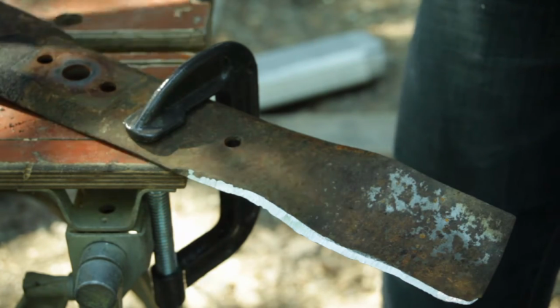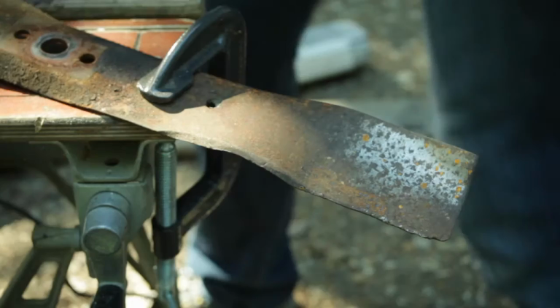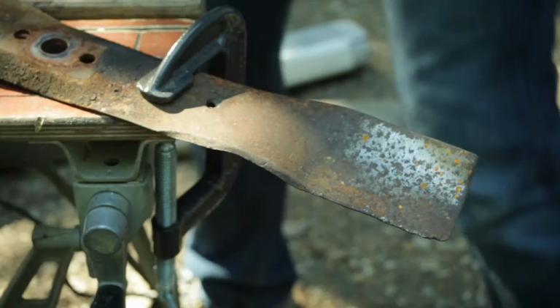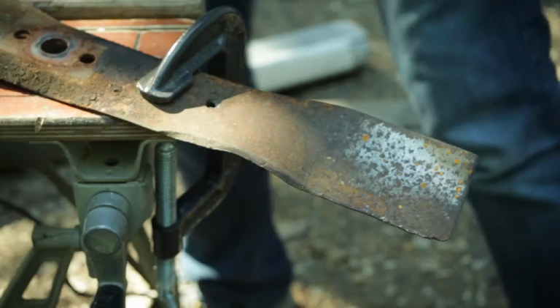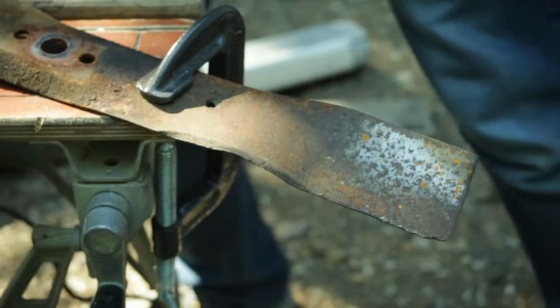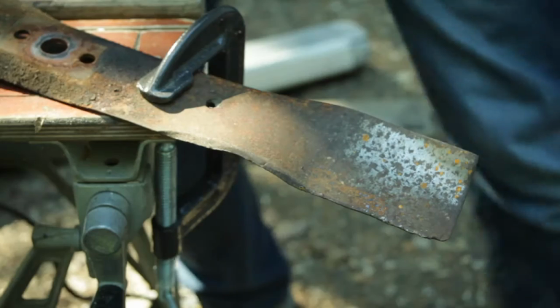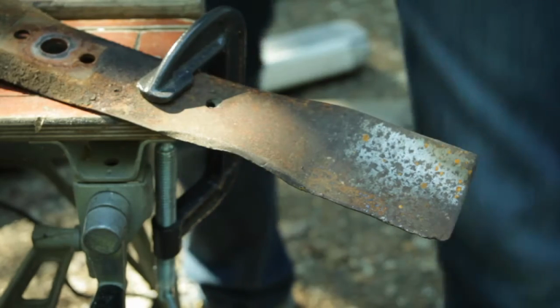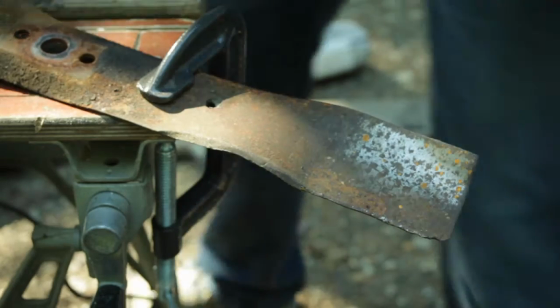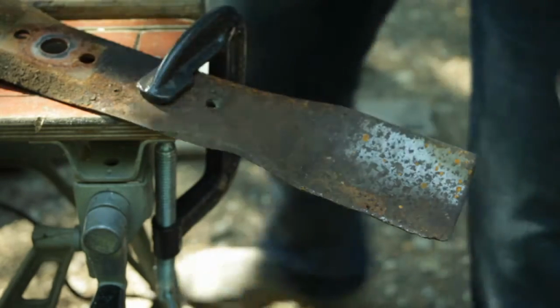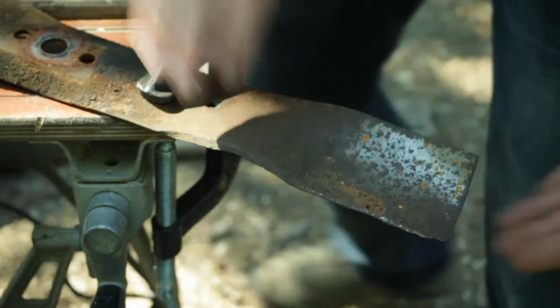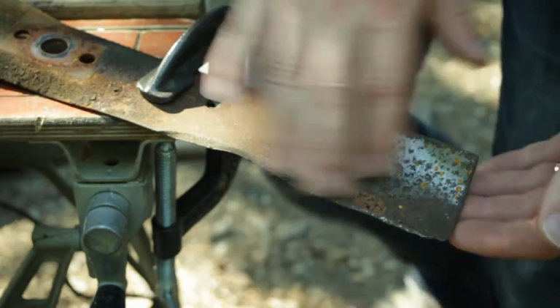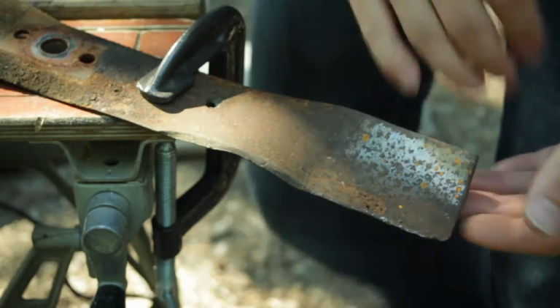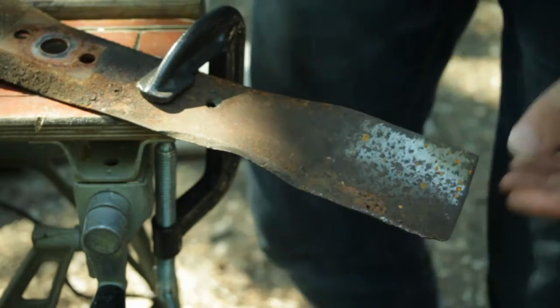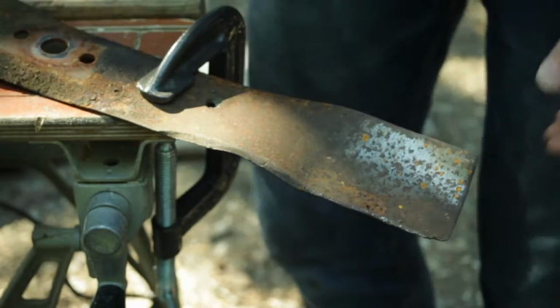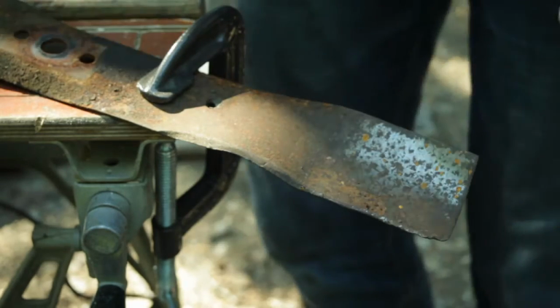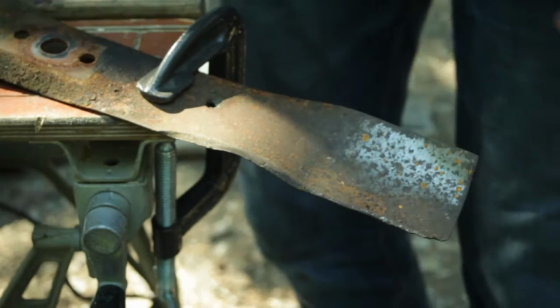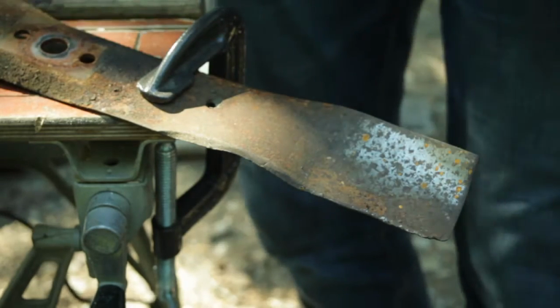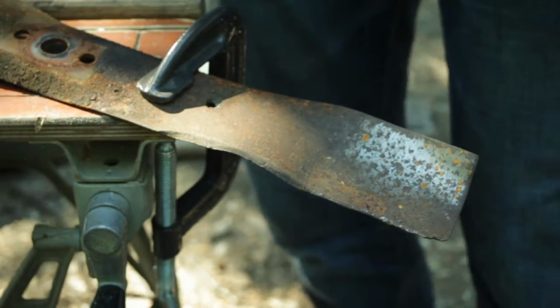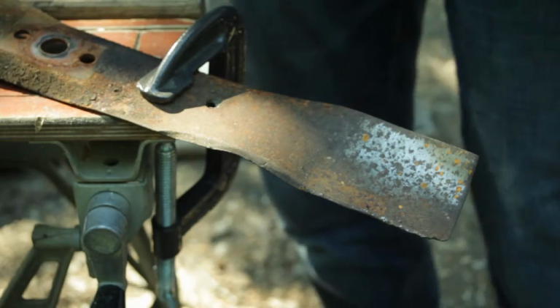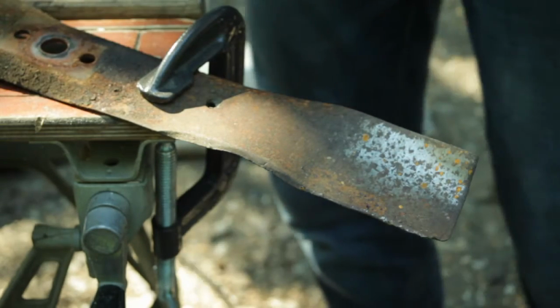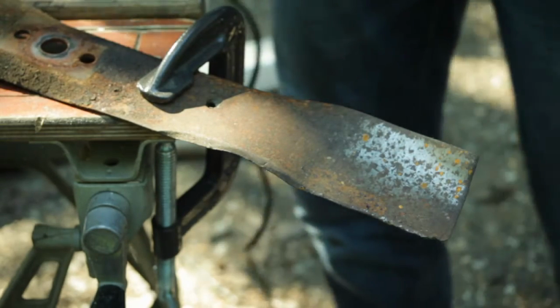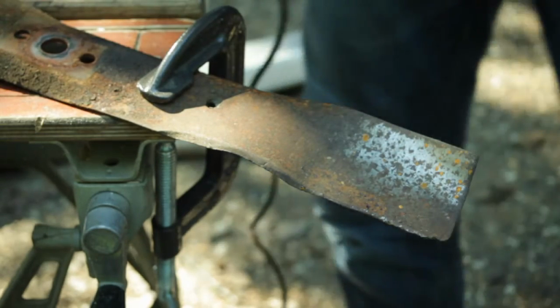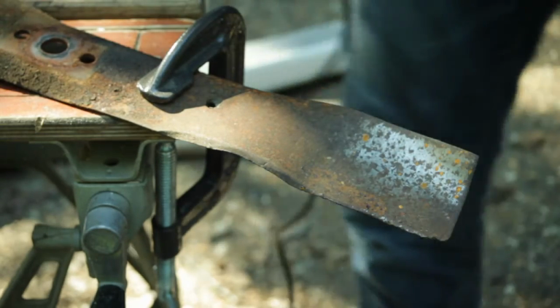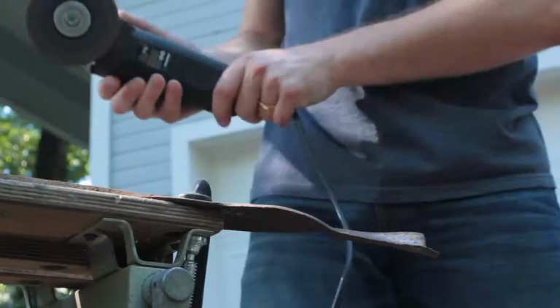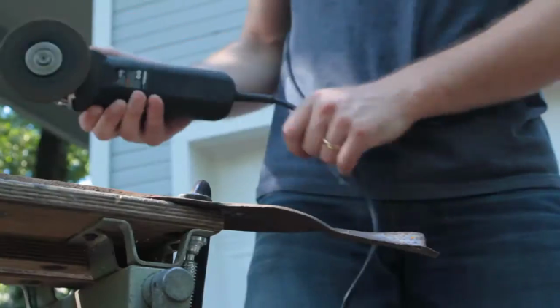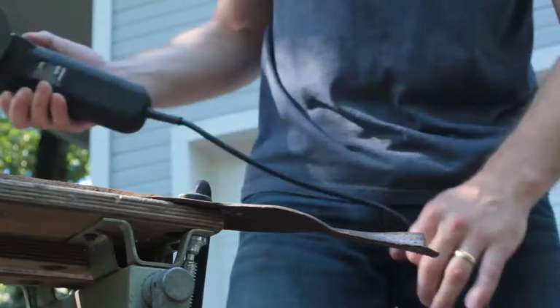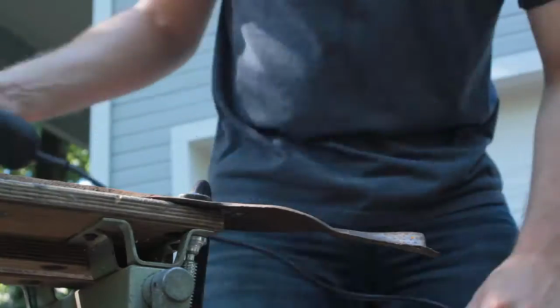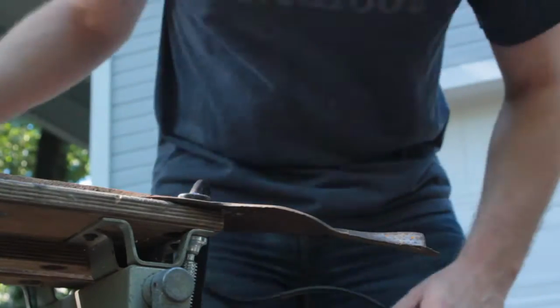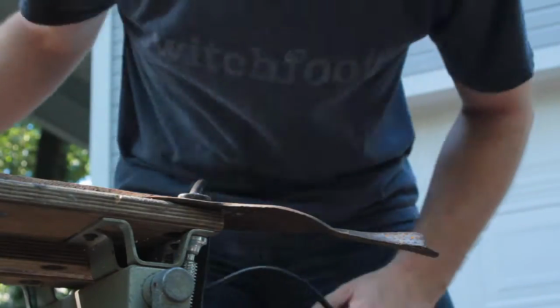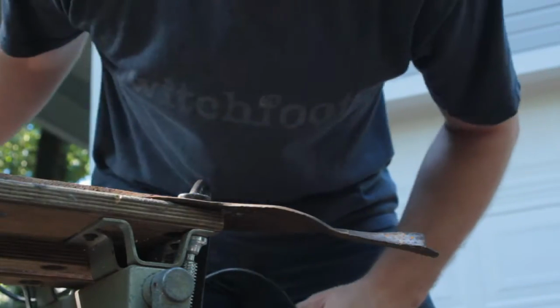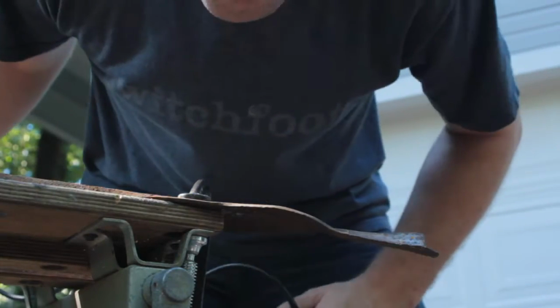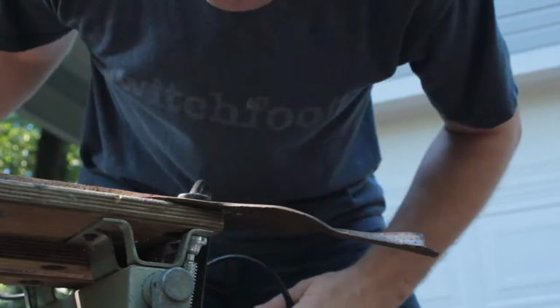So we've got the blade flipped around, we're going to do the other side. Watch your eyes!